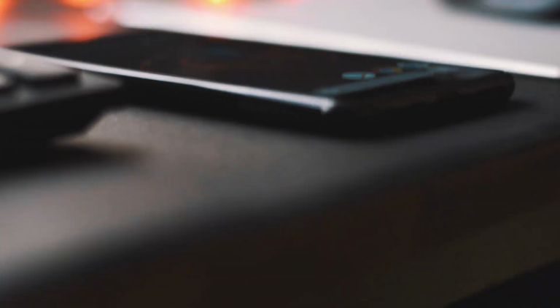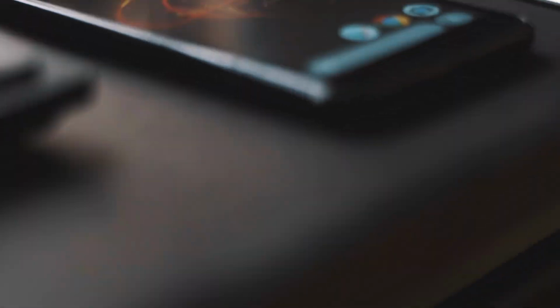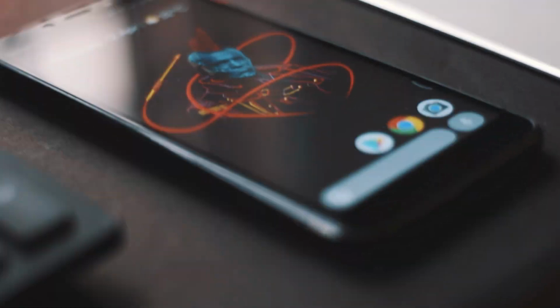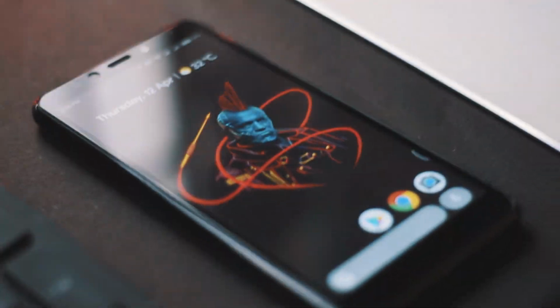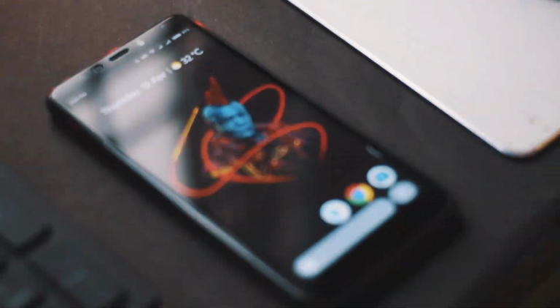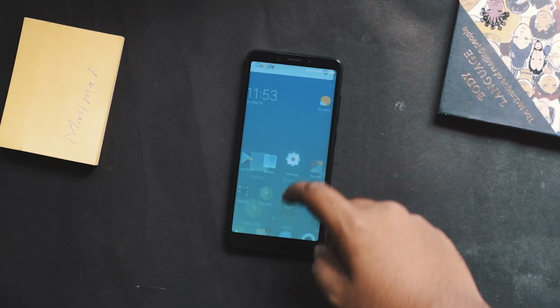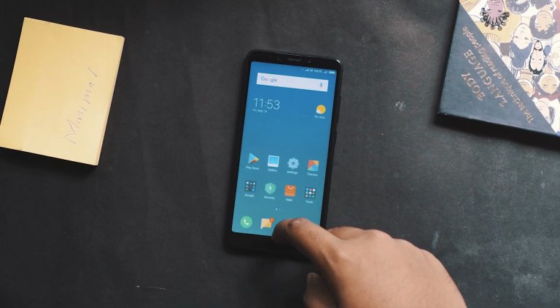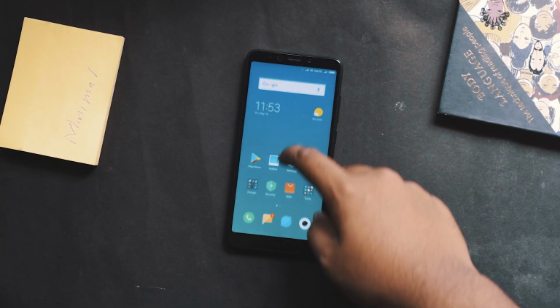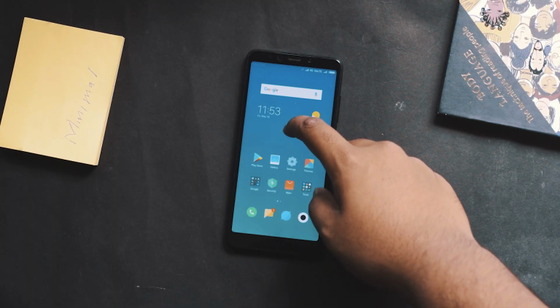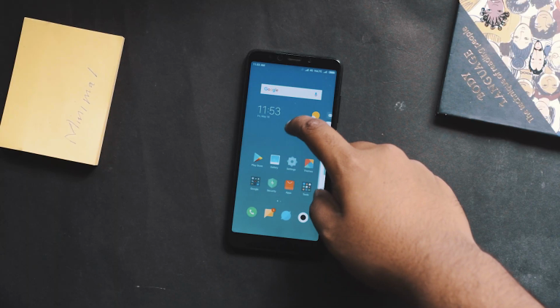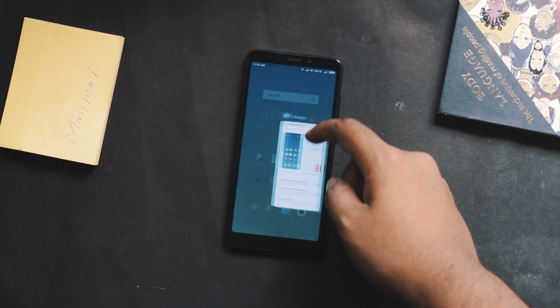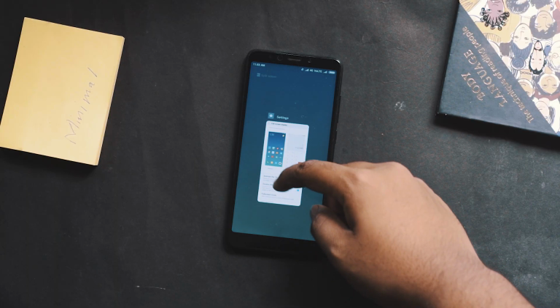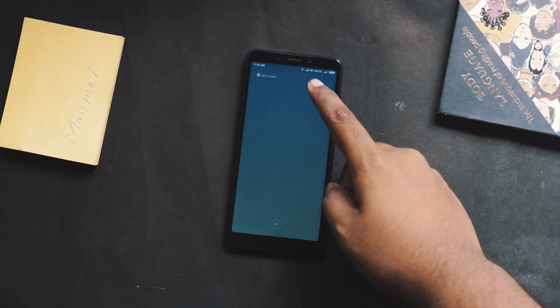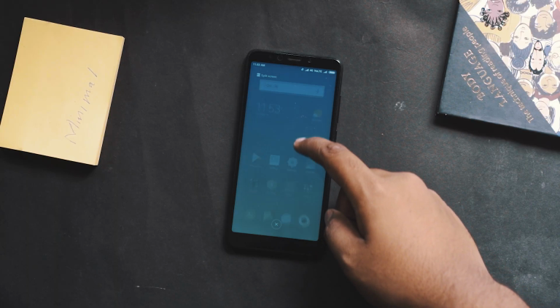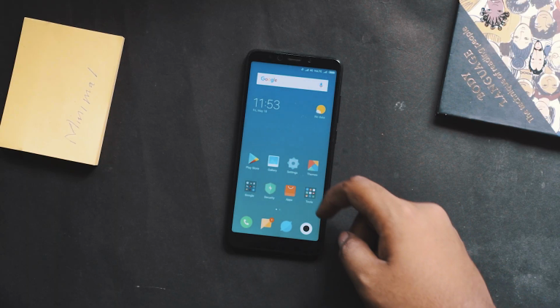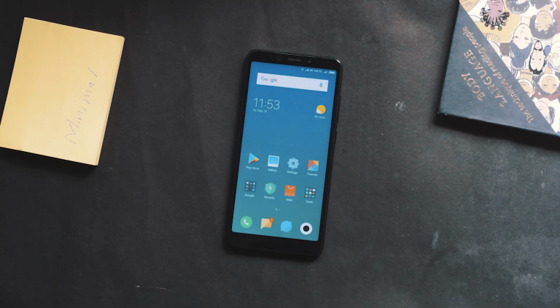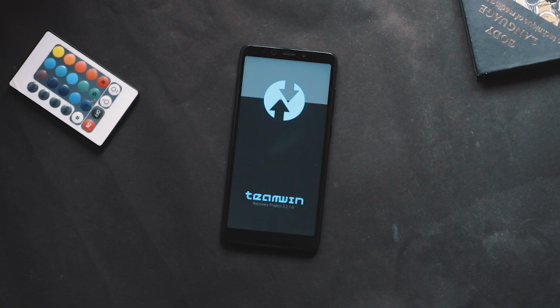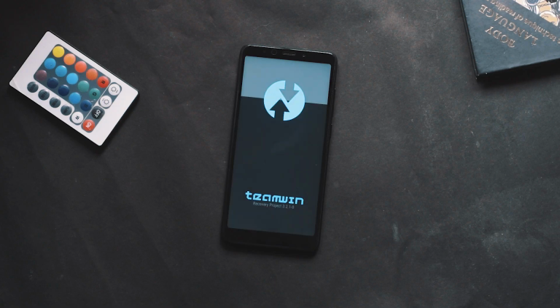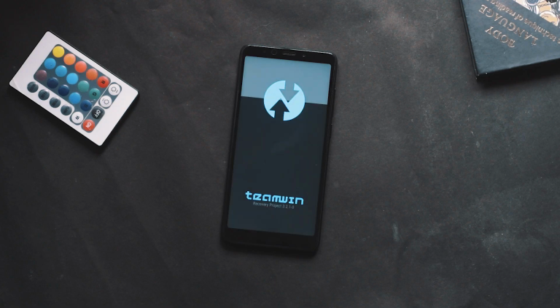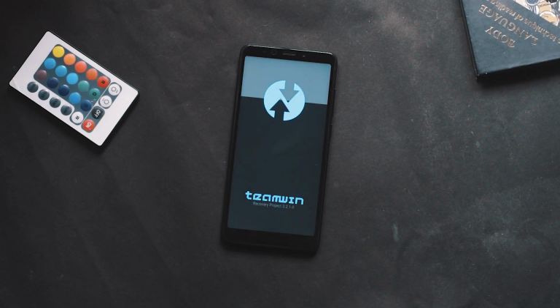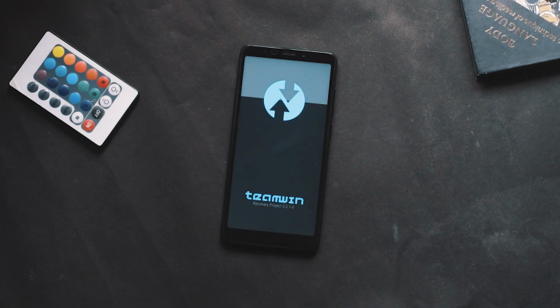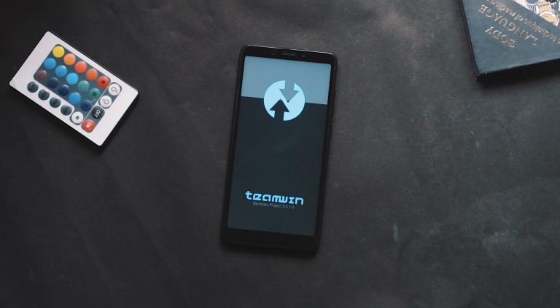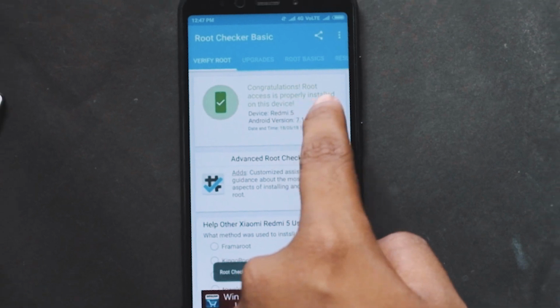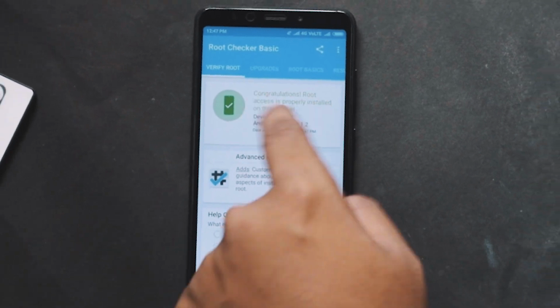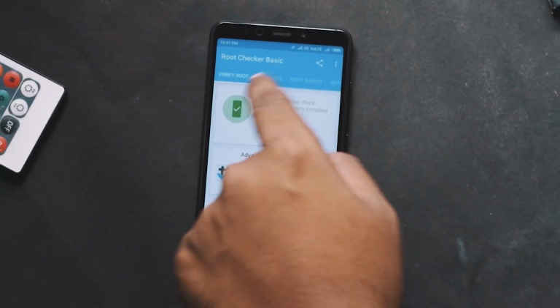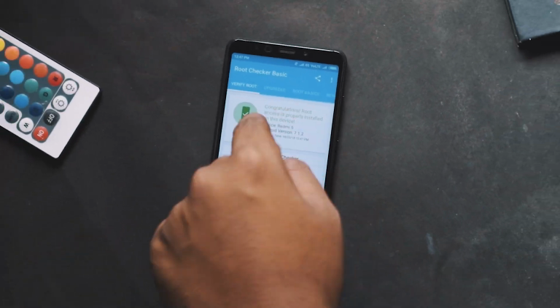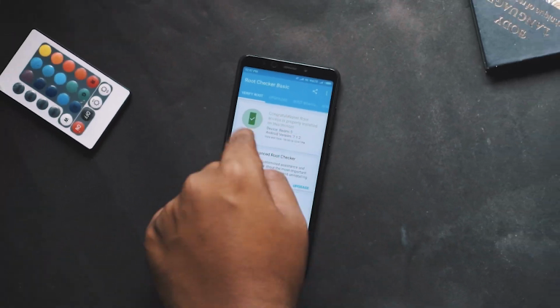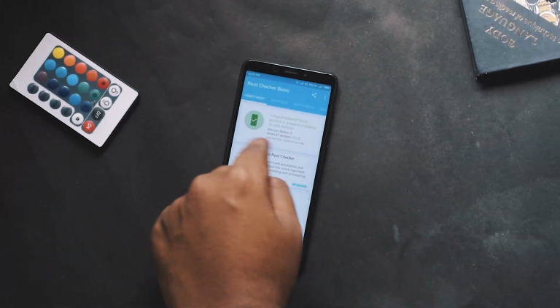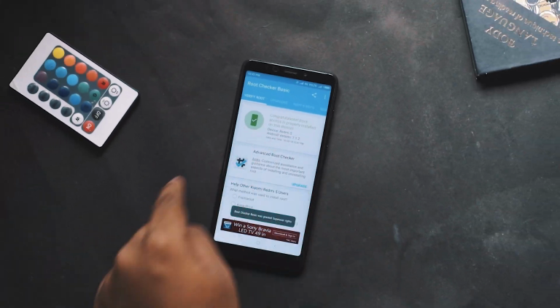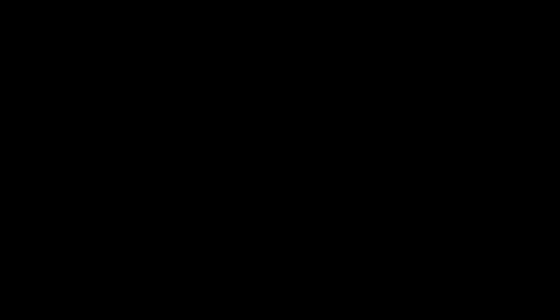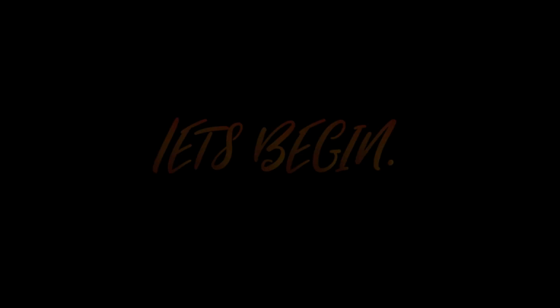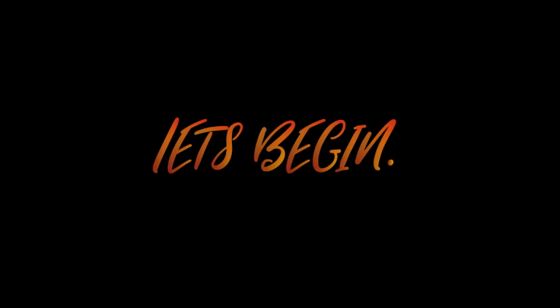Hey, what's up guys! Minthan here, and in today's video I'll be showing you guys how to flash TWRP and root your Redmi Fi. Let's begin.